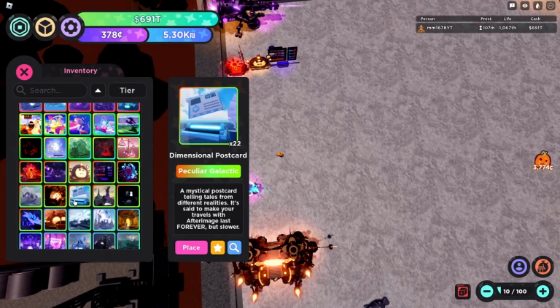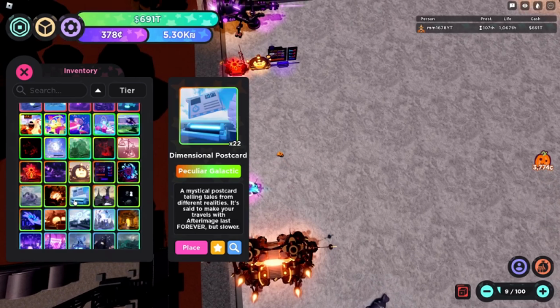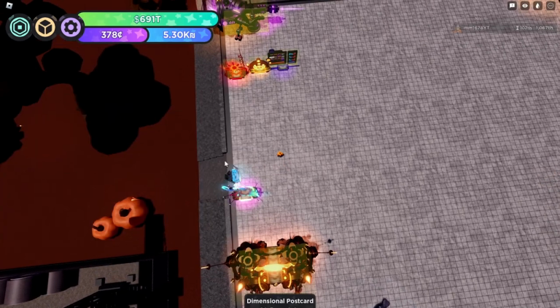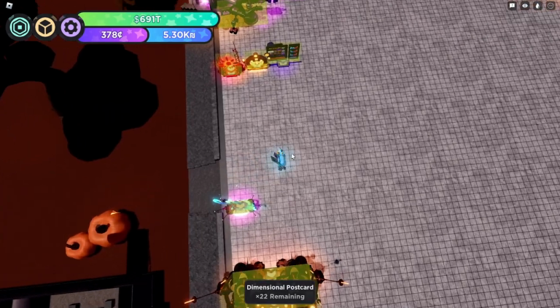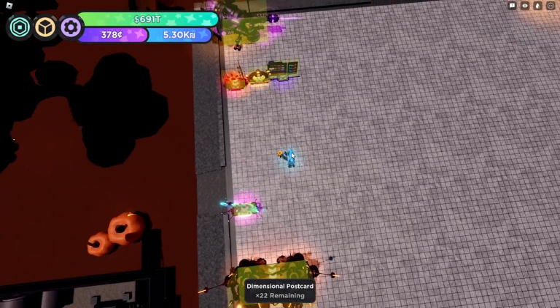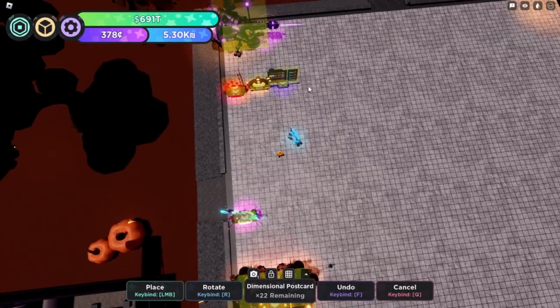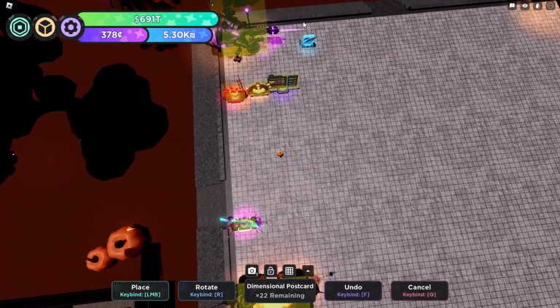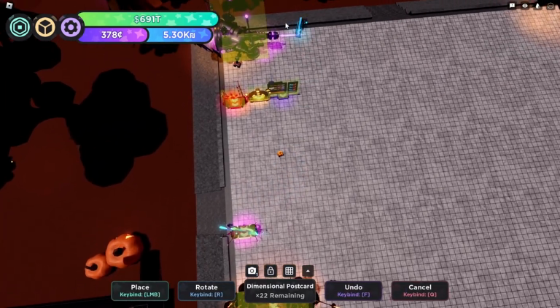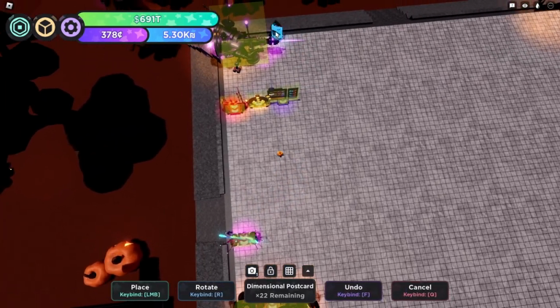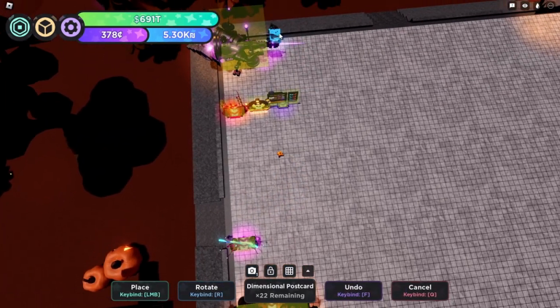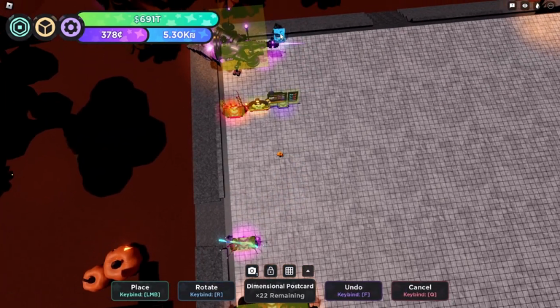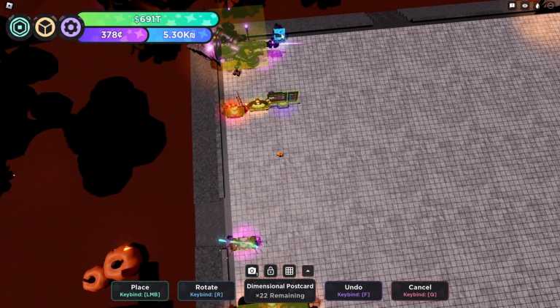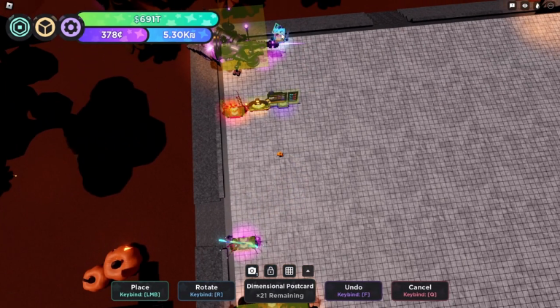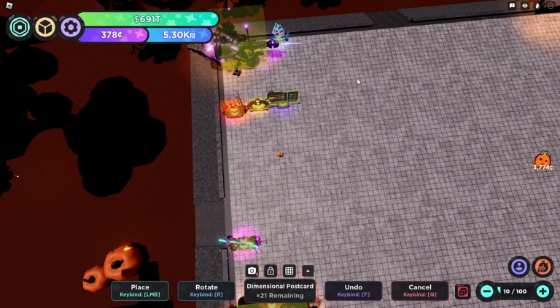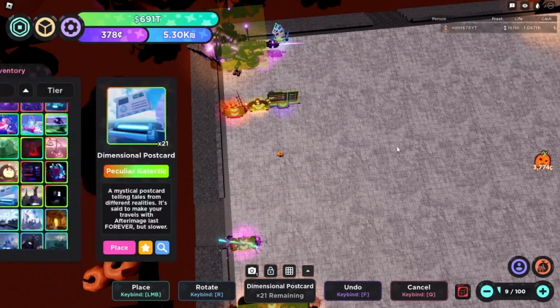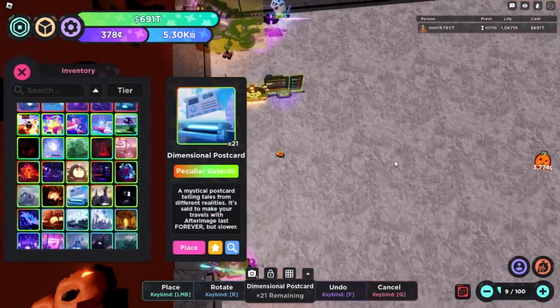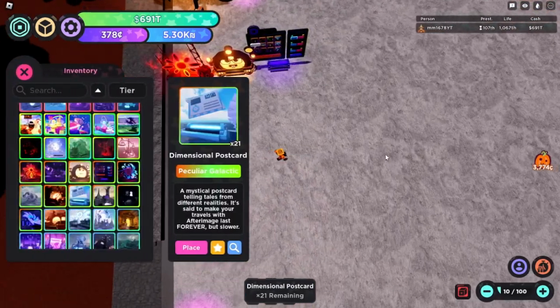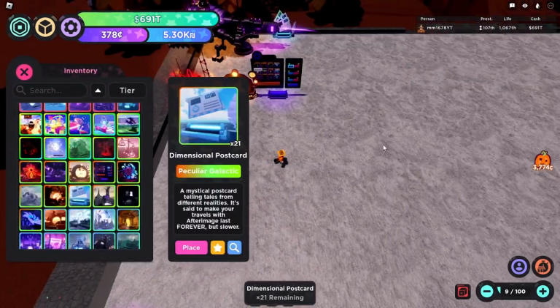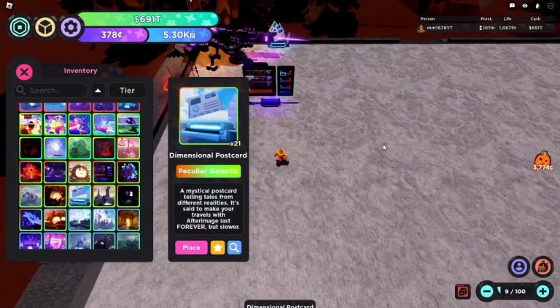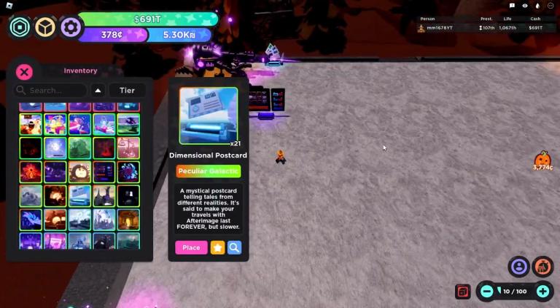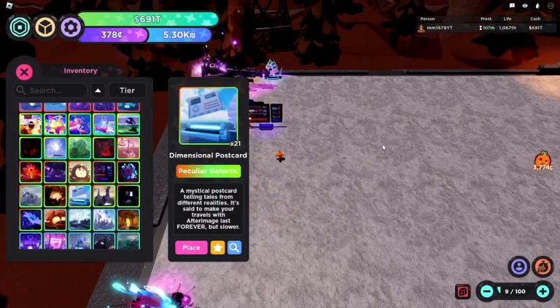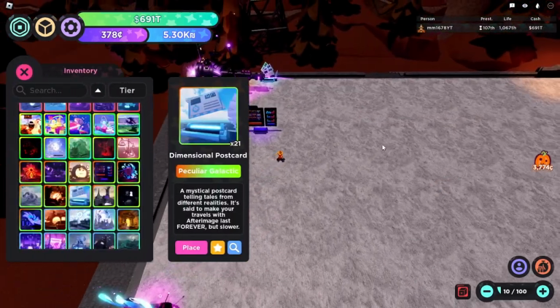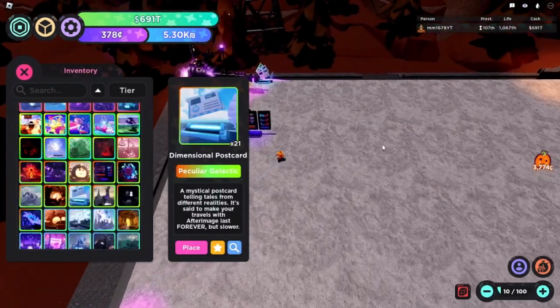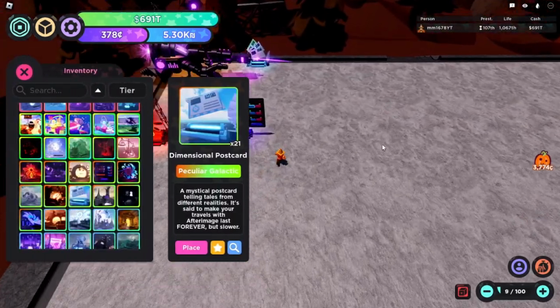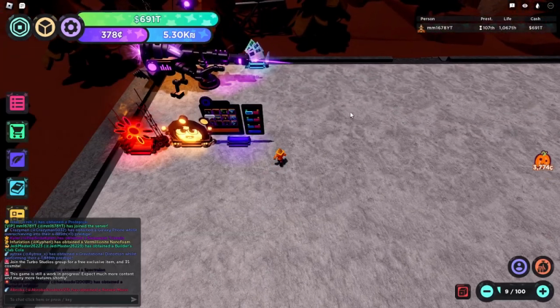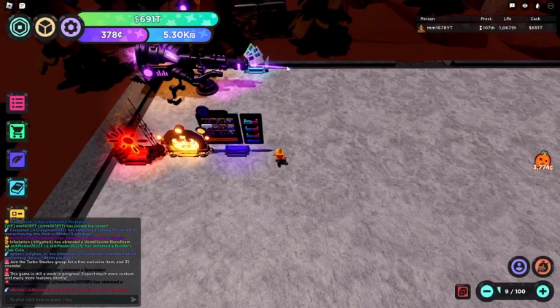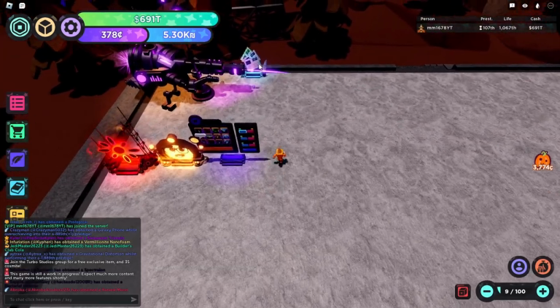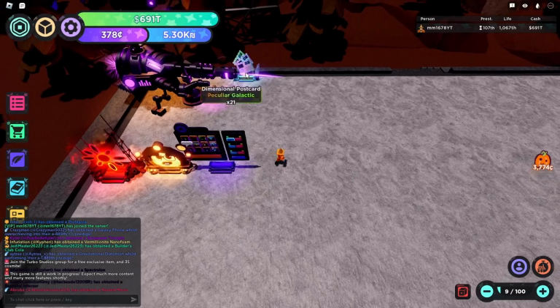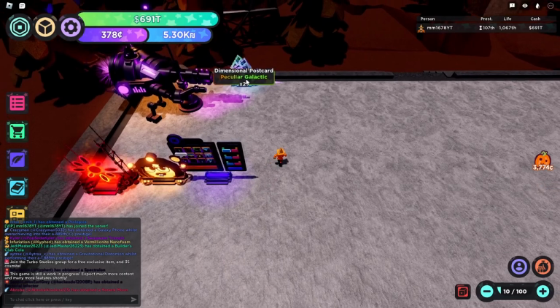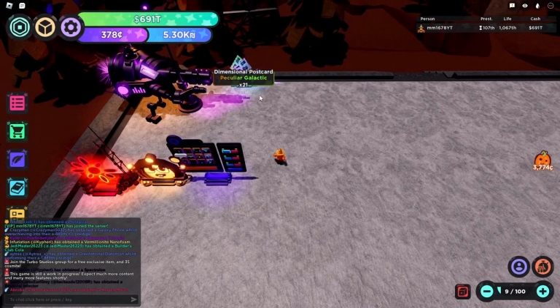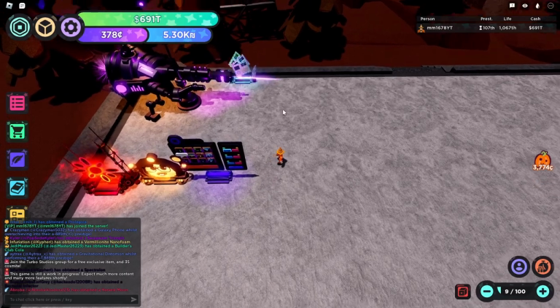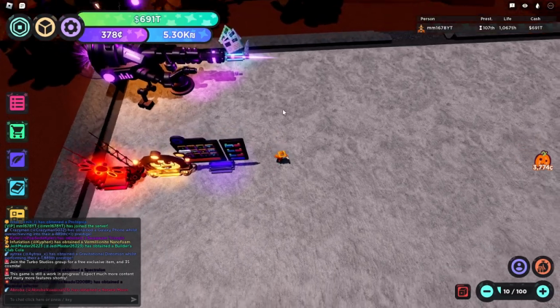Dimensional Postcard — S tier. It preserves After Image velocity. Very useful actually.